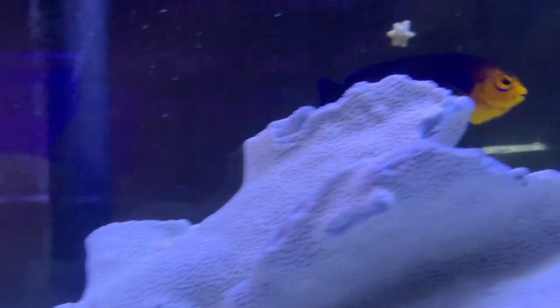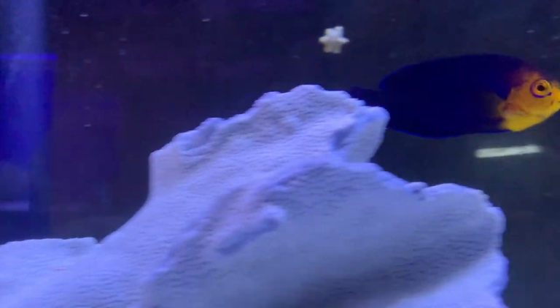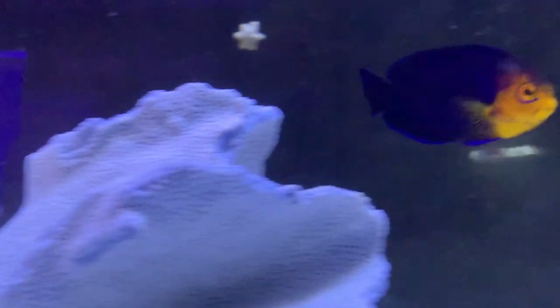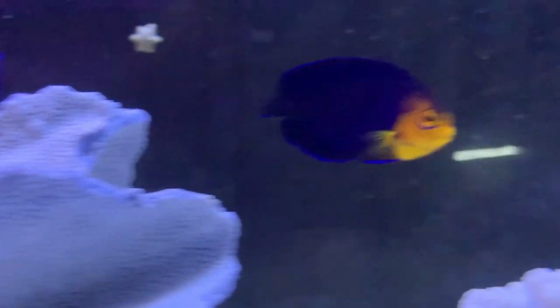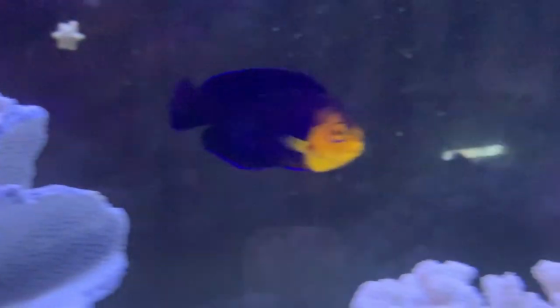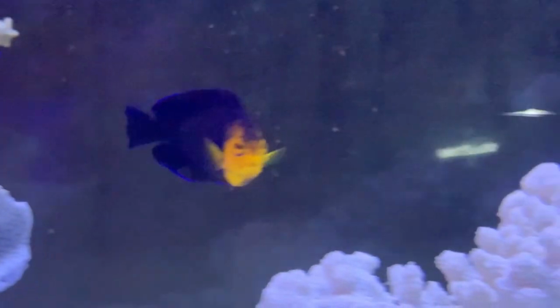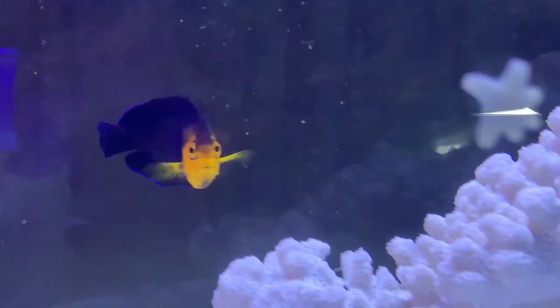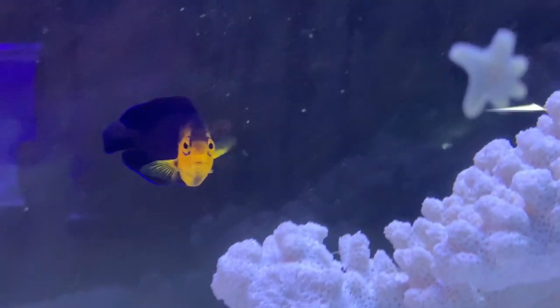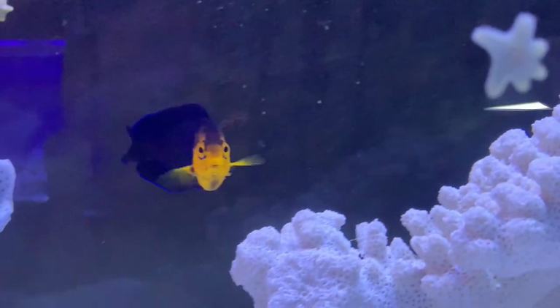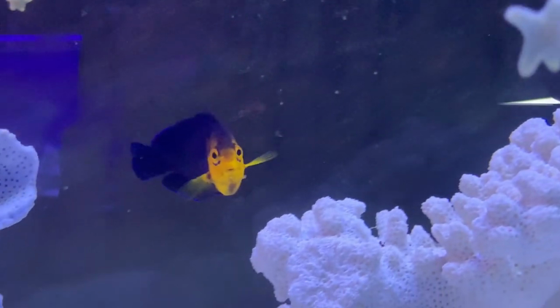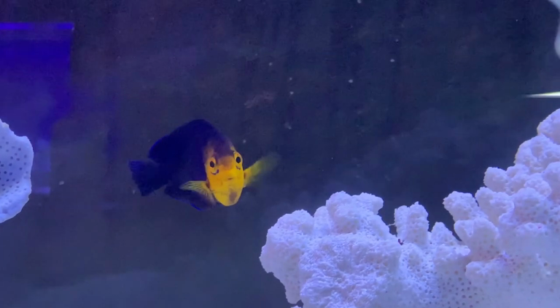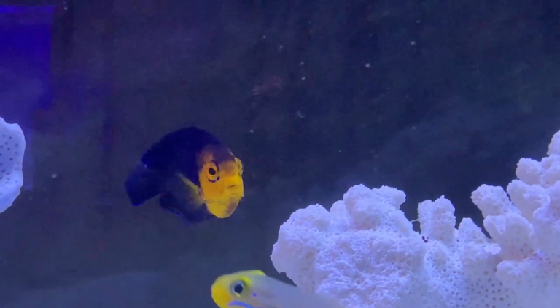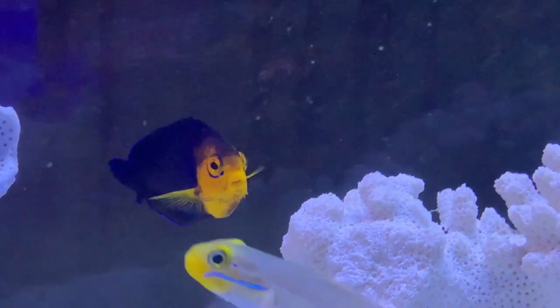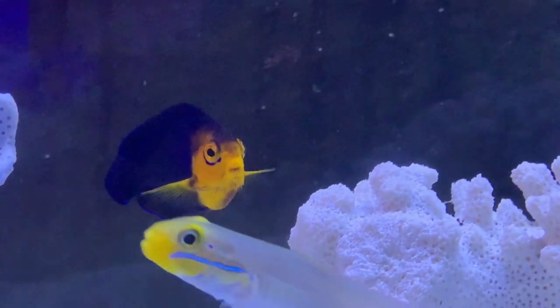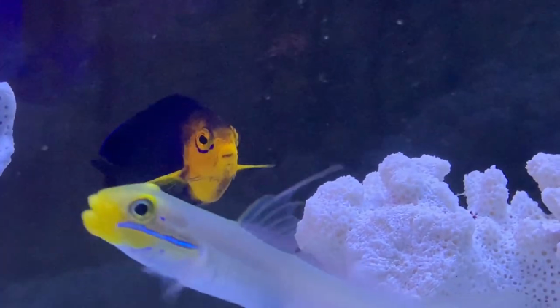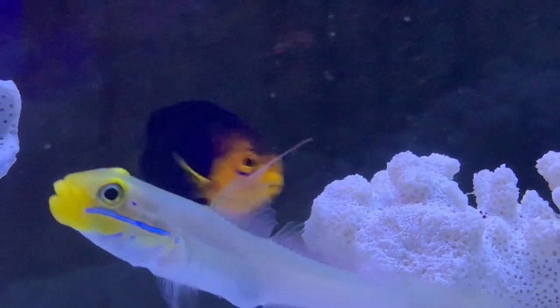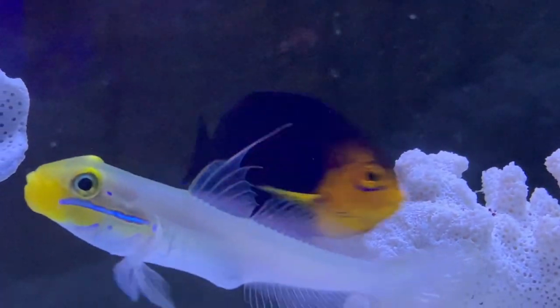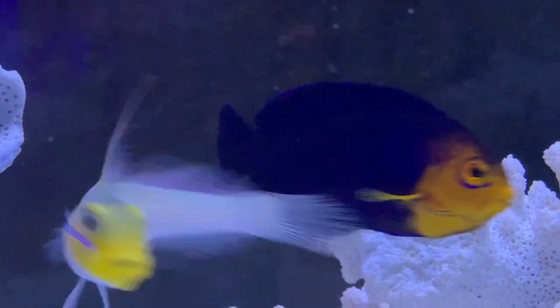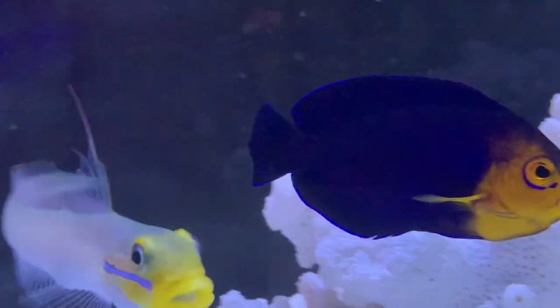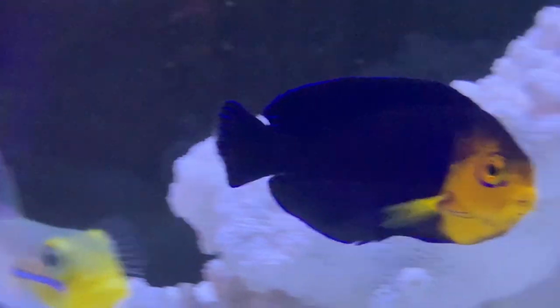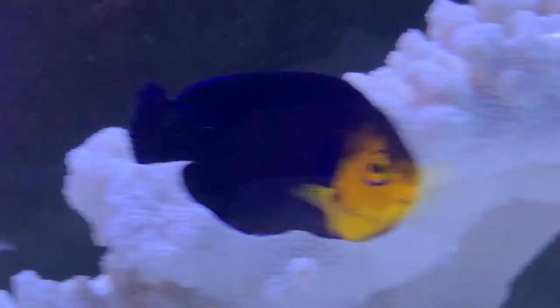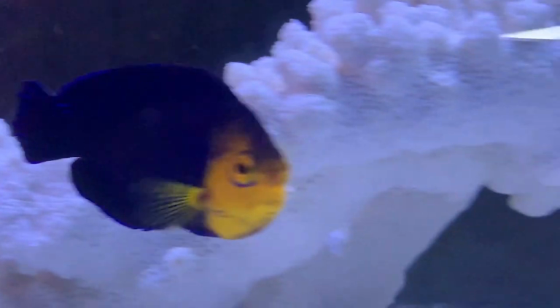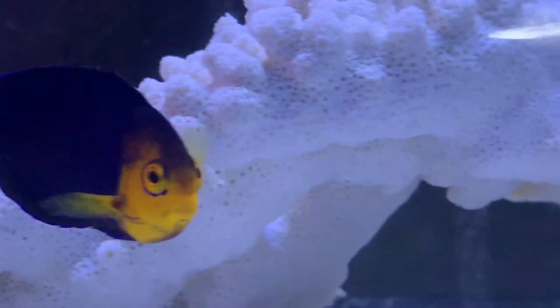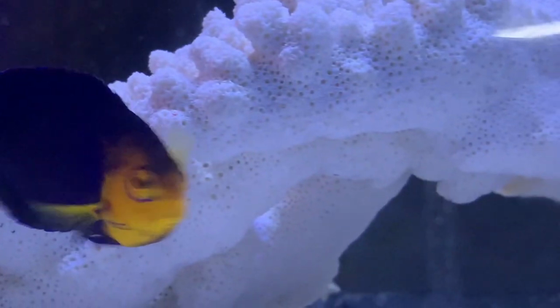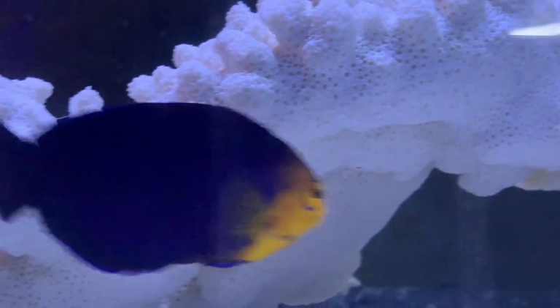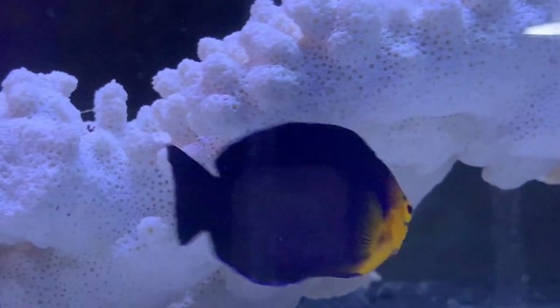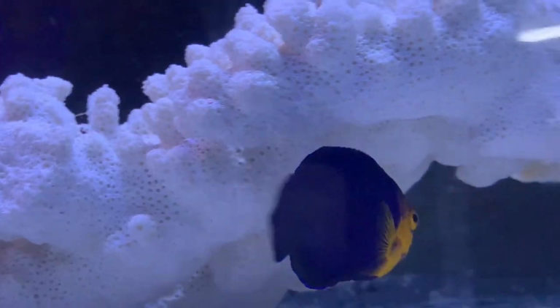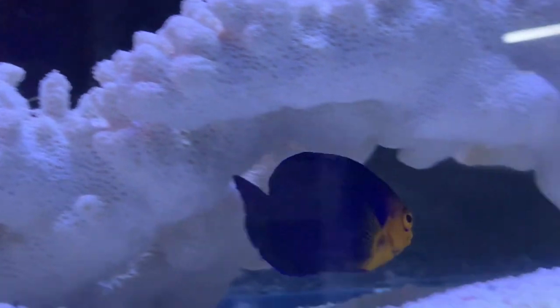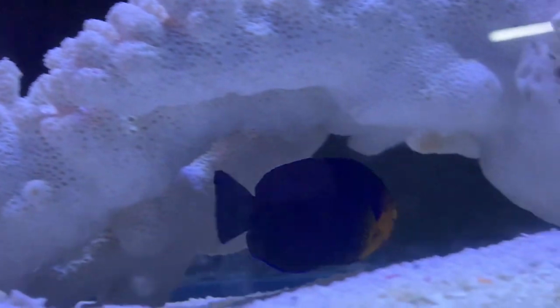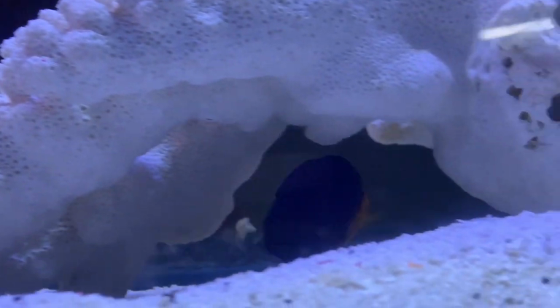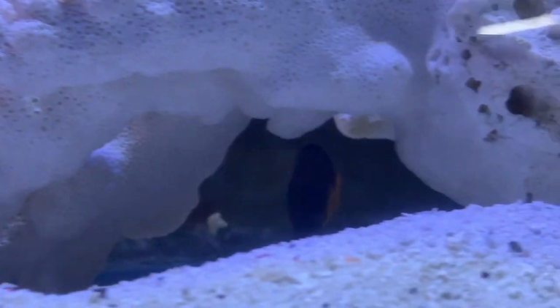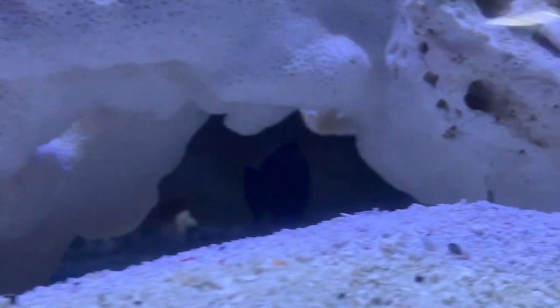What's up everybody, it's Brock, and we got a brand new episode of All About, and today we are learning about the cherub angelfish.